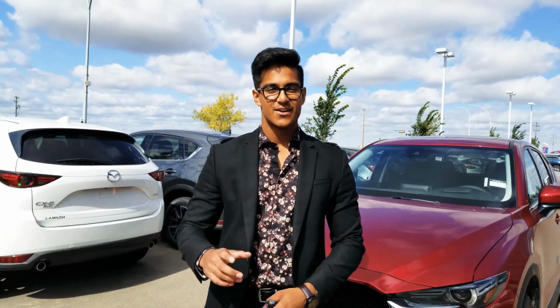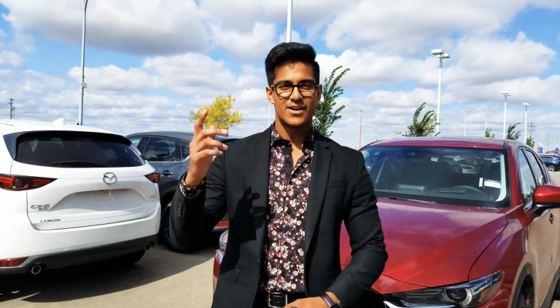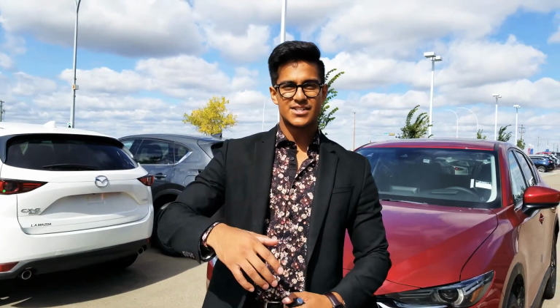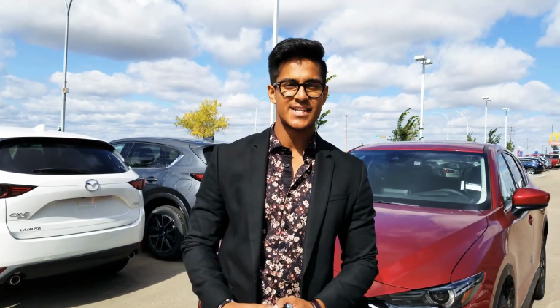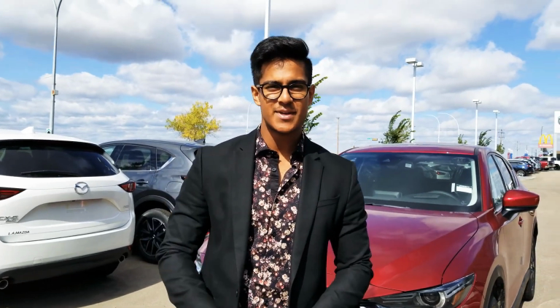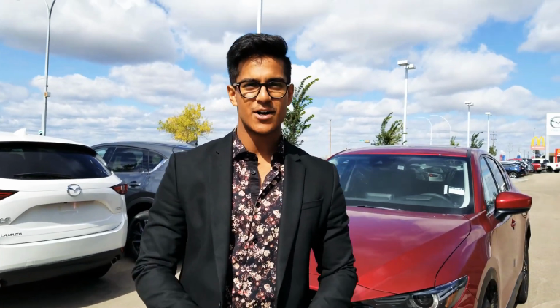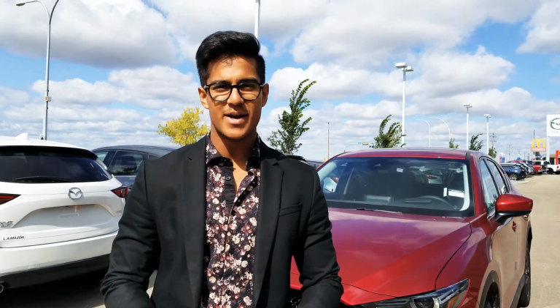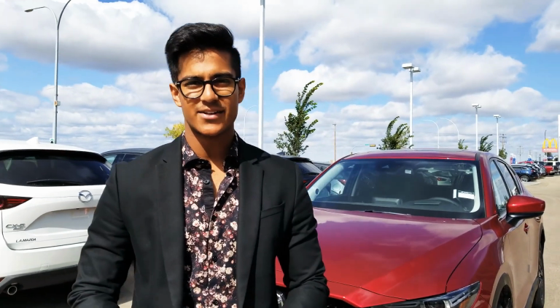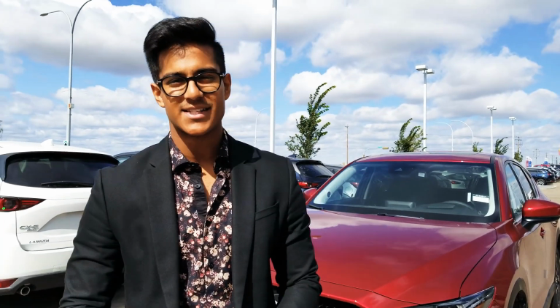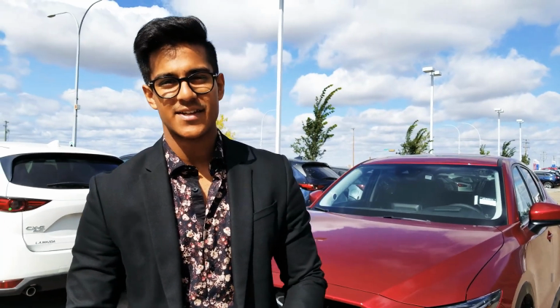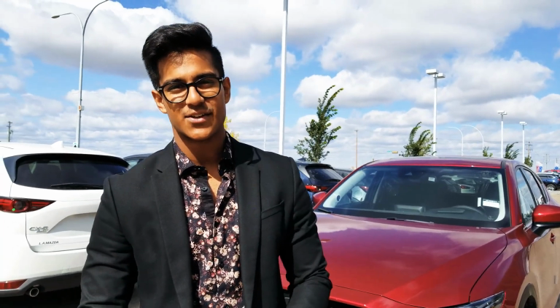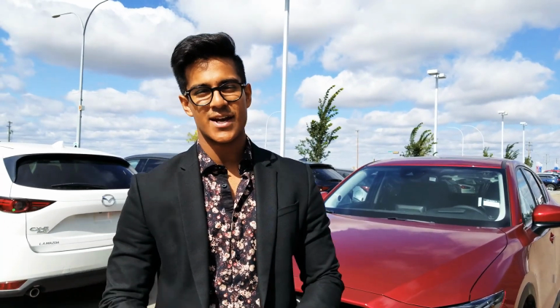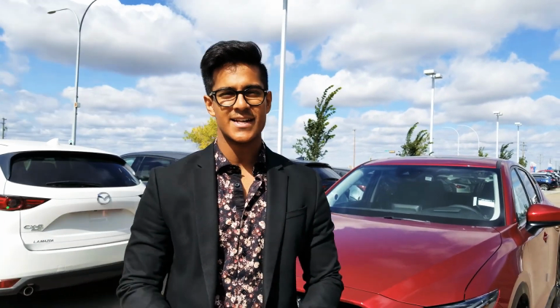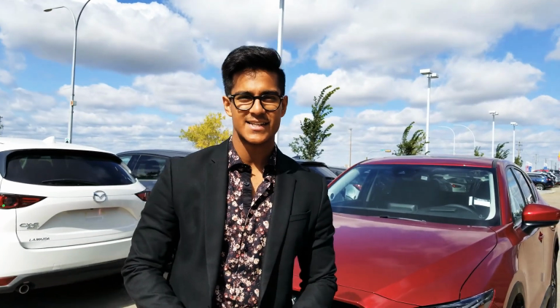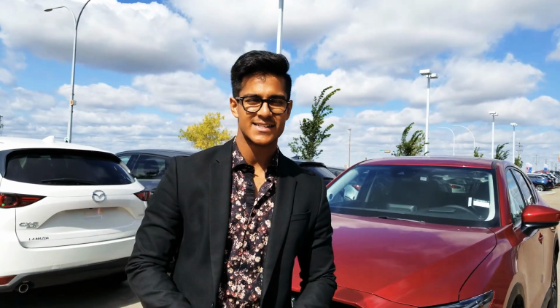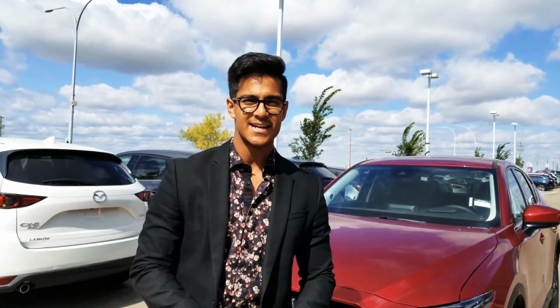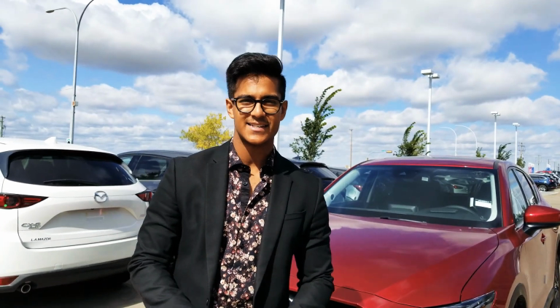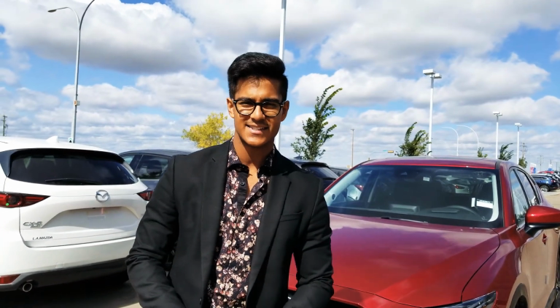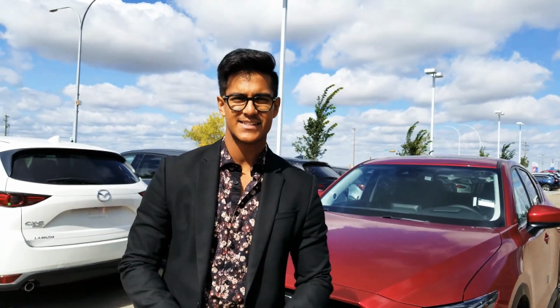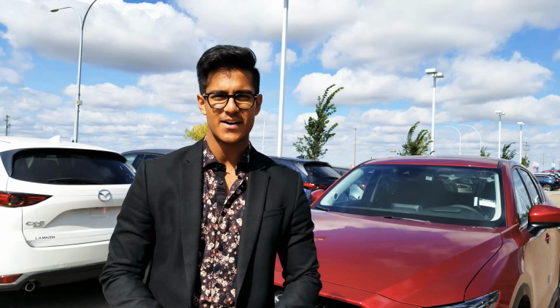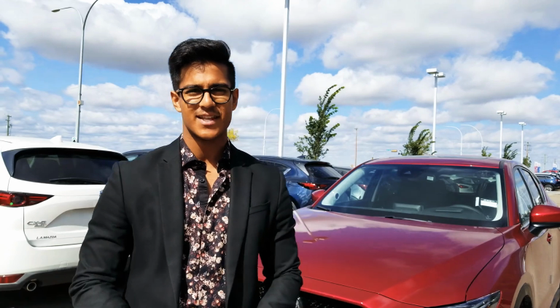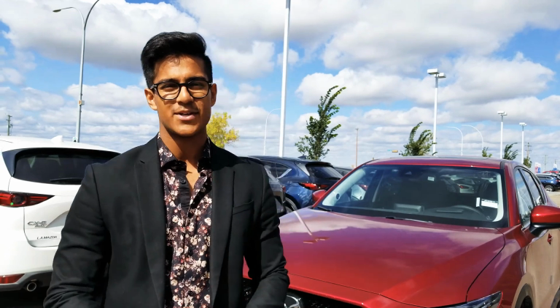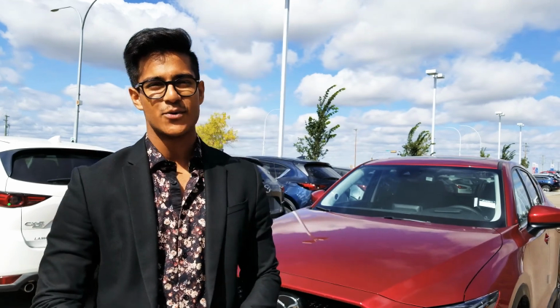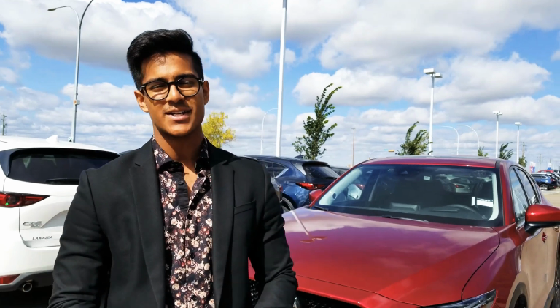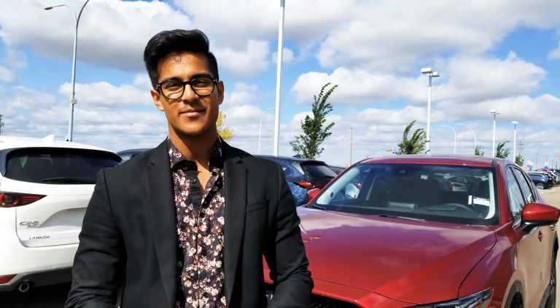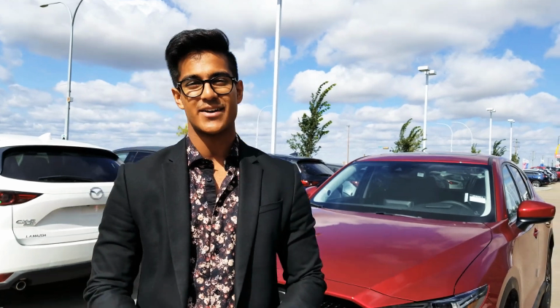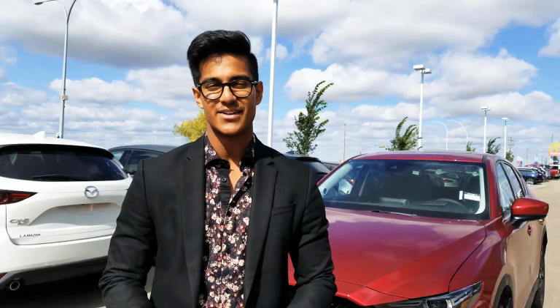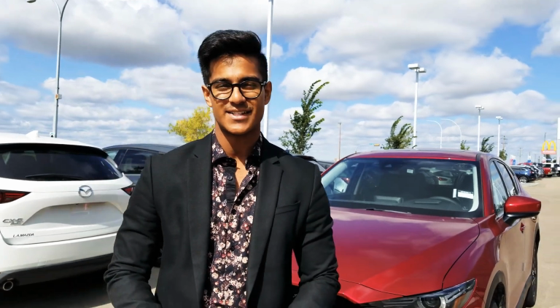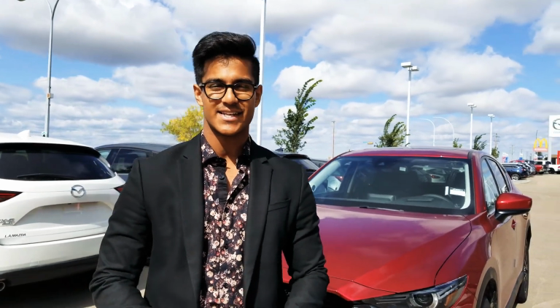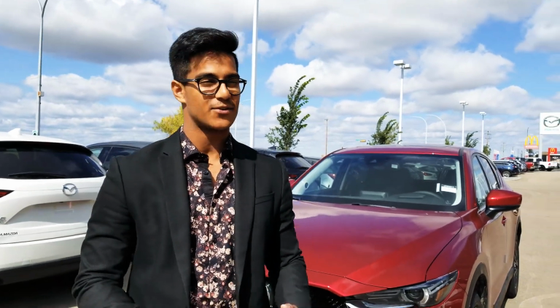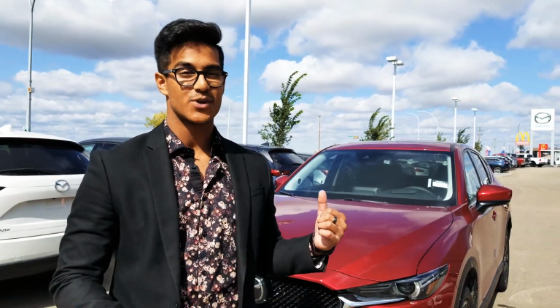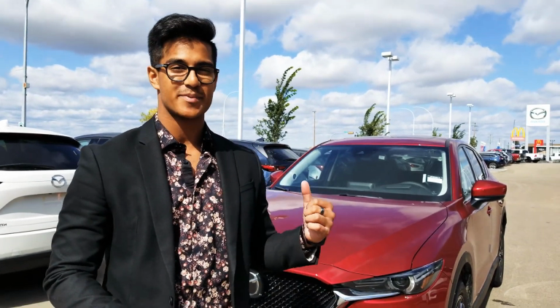Give me a call back here at 780-986-9665 and let me know when you can come down here and take it for a quick spin.